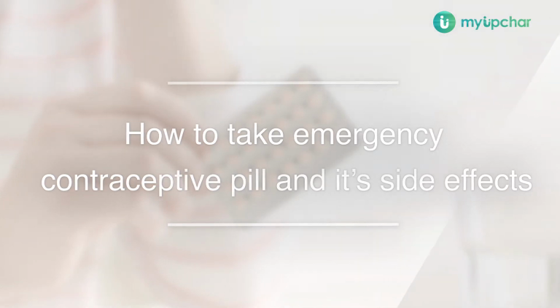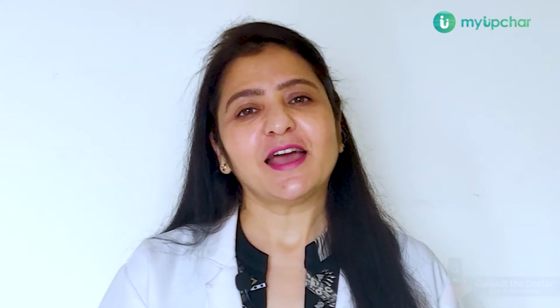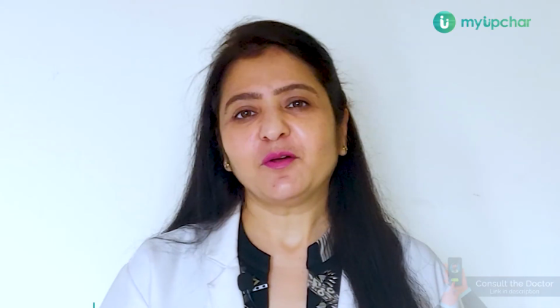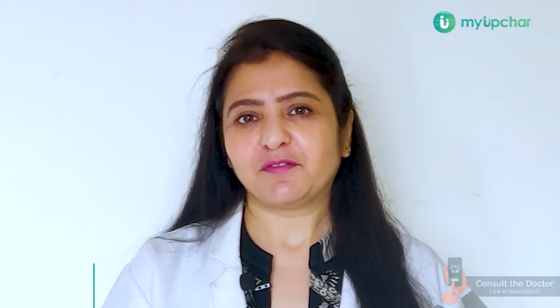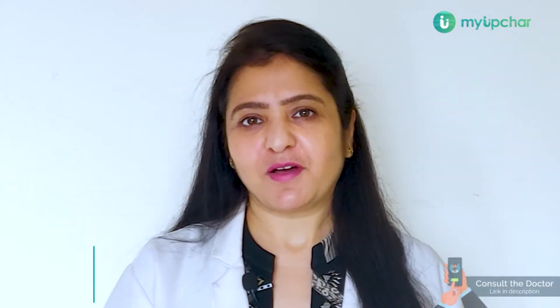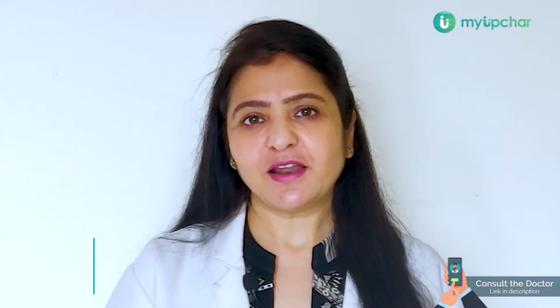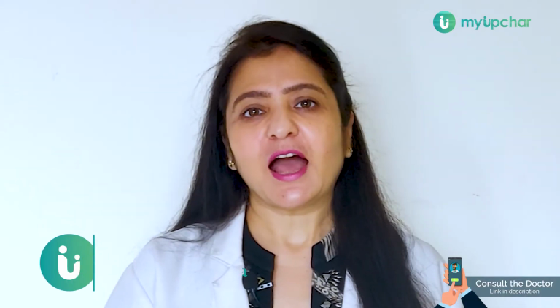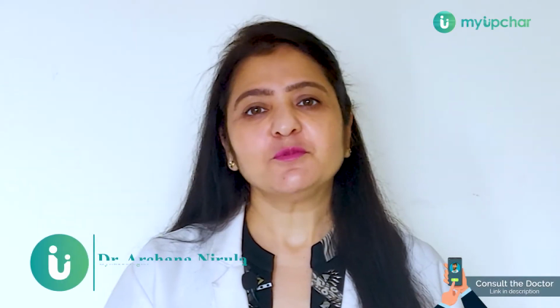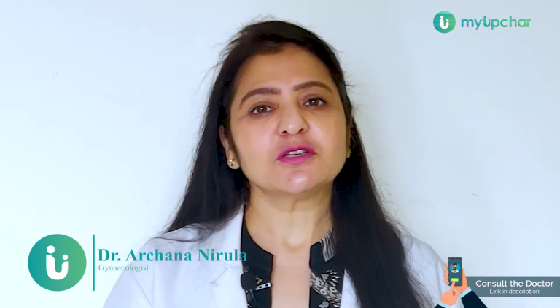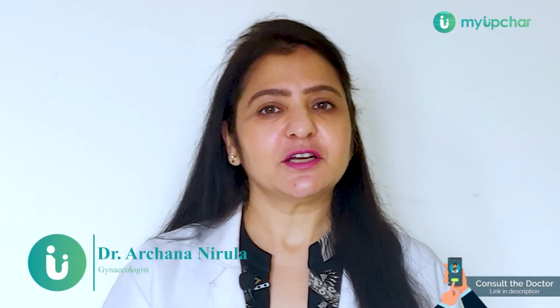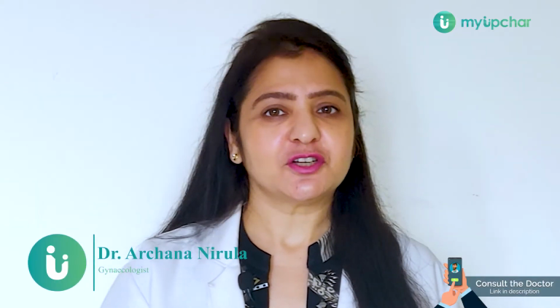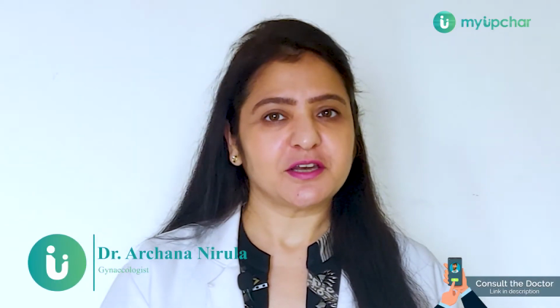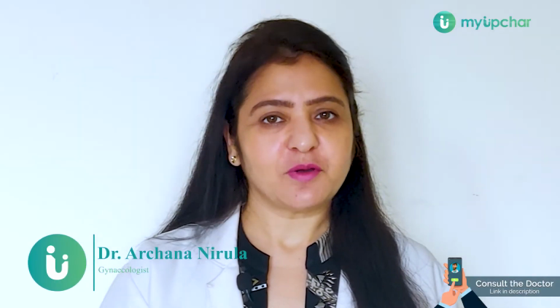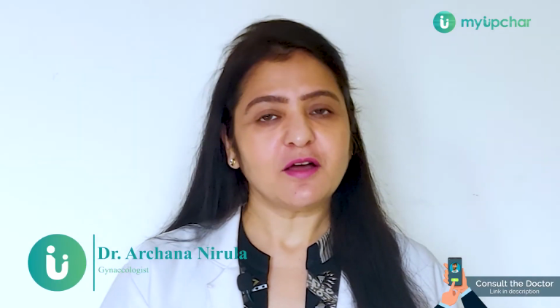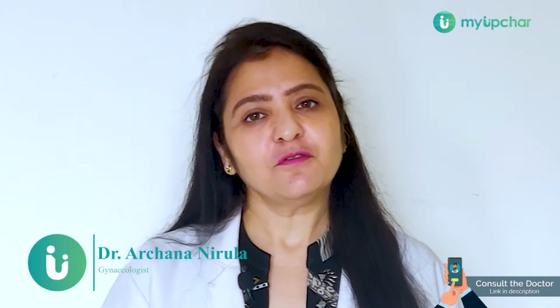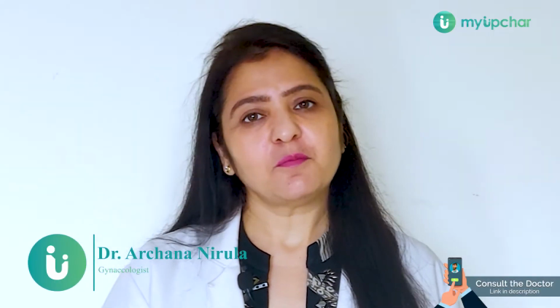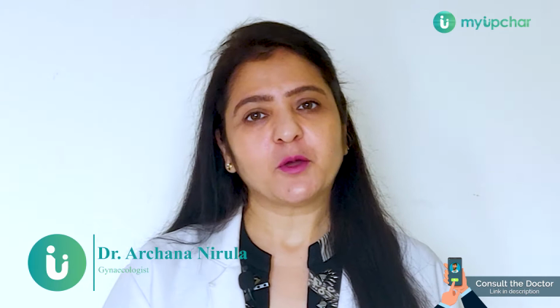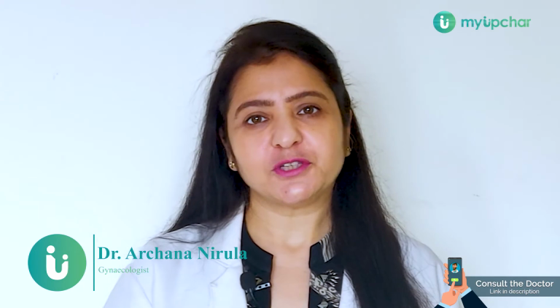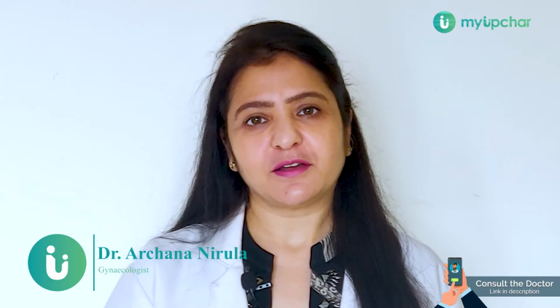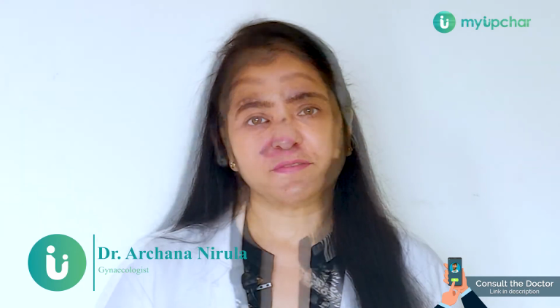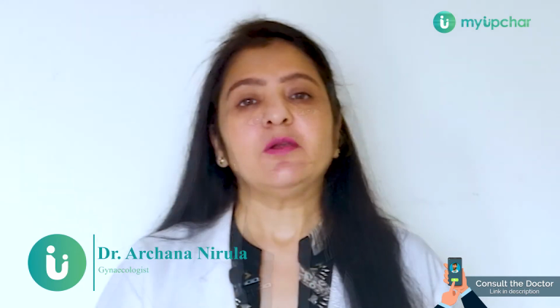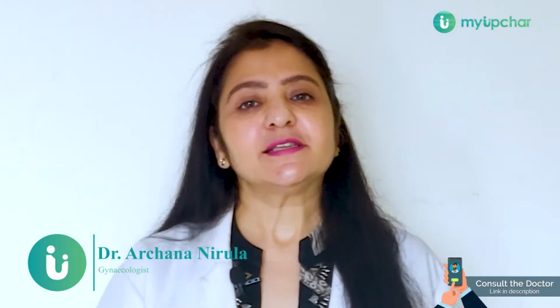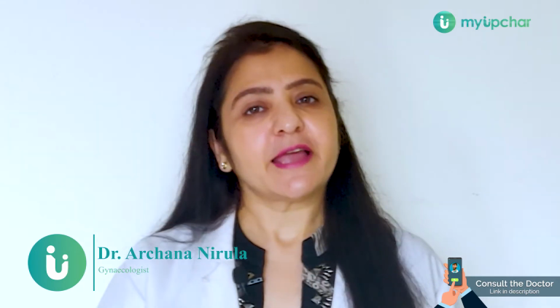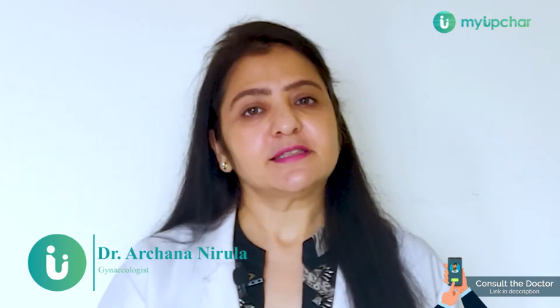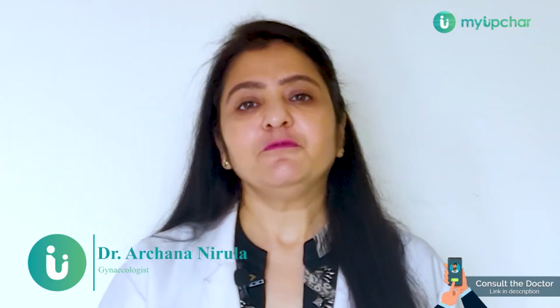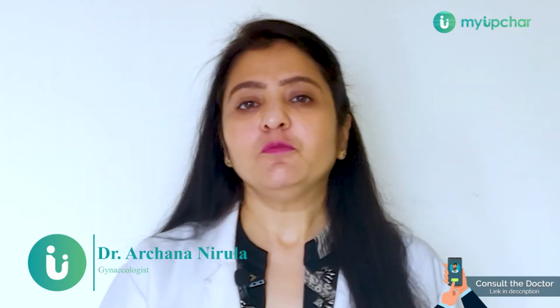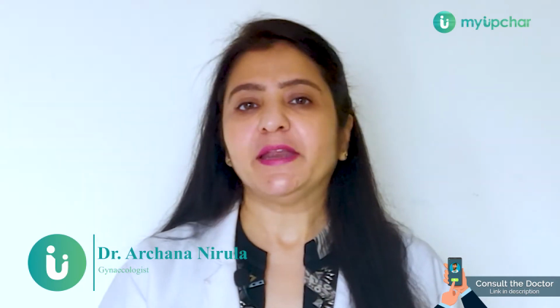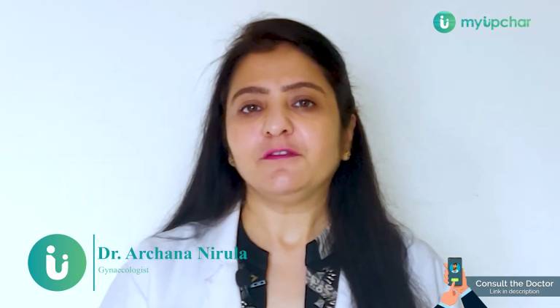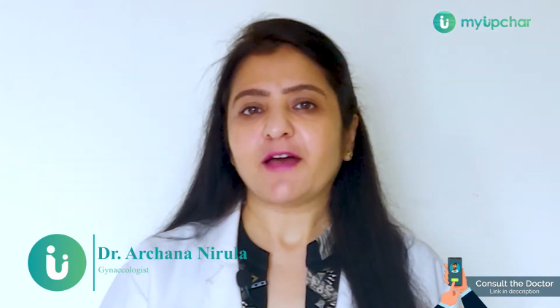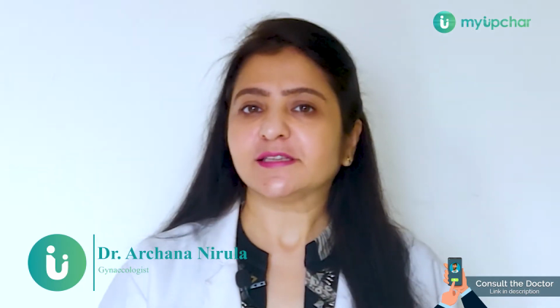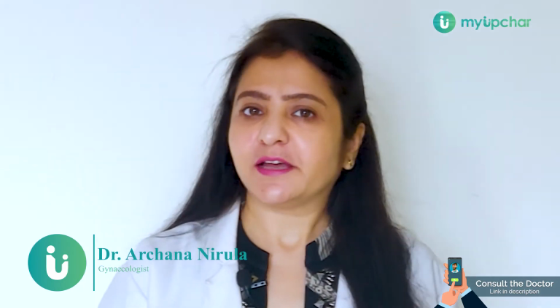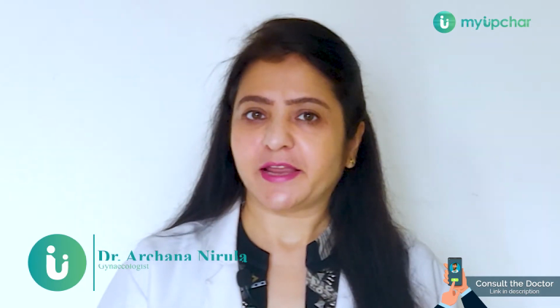Hello everyone, I'm Dr. Archana Nerula from Myopjar. Now let's get some few medical facts correct.